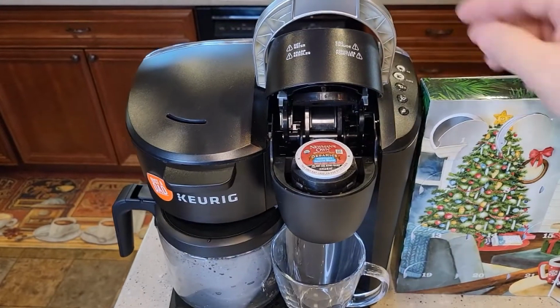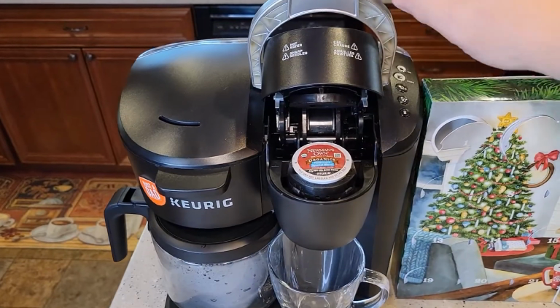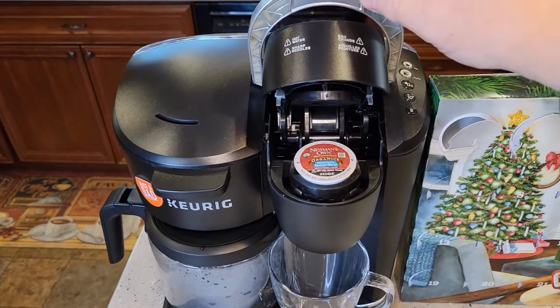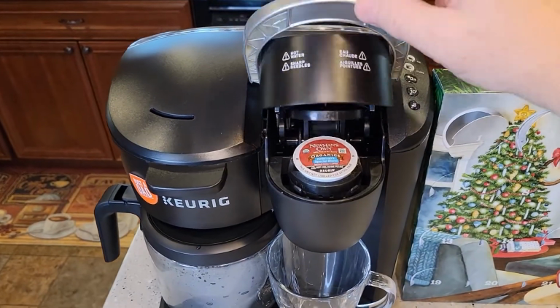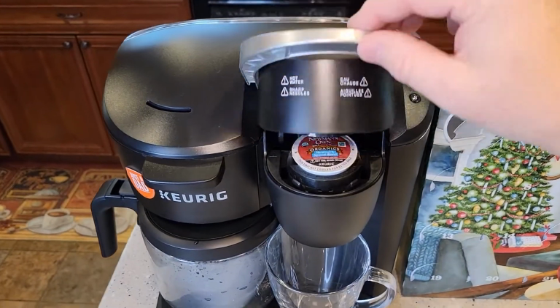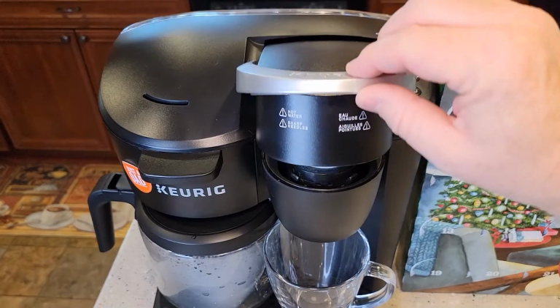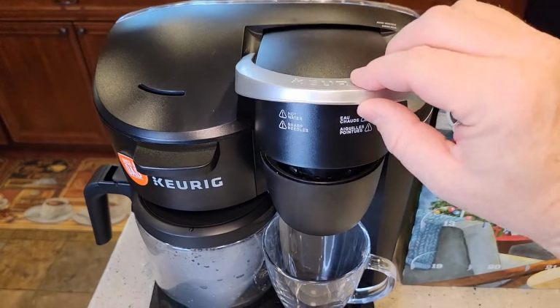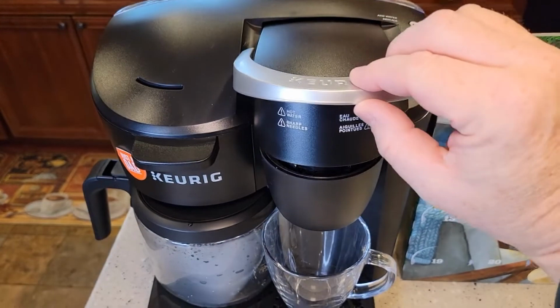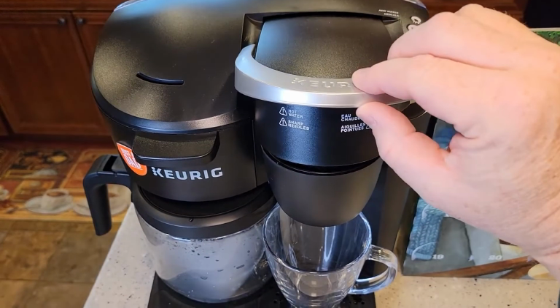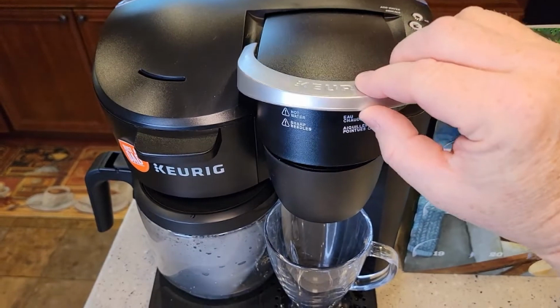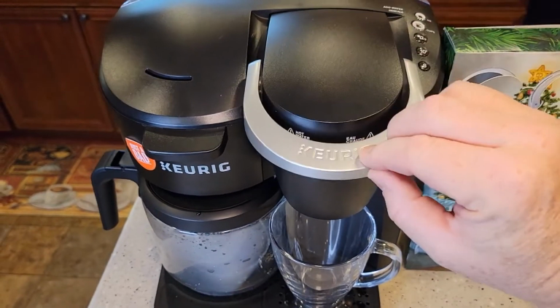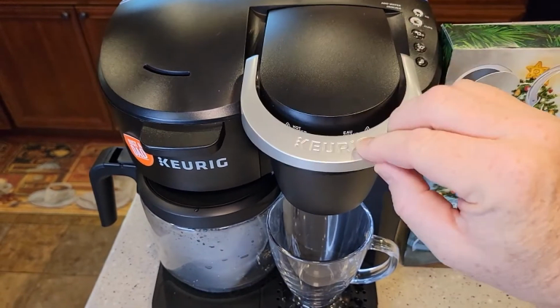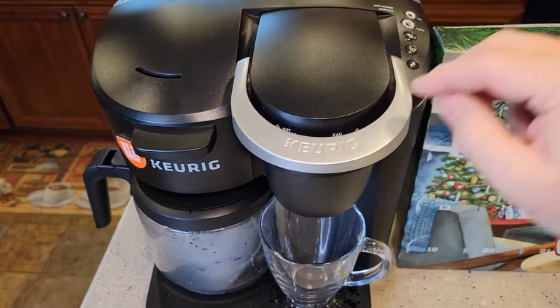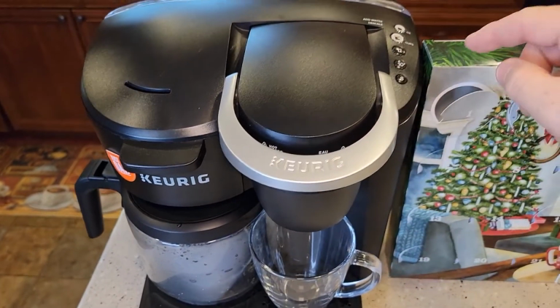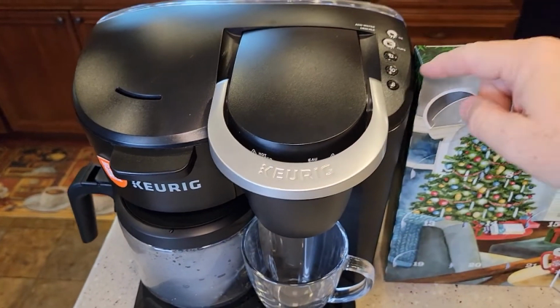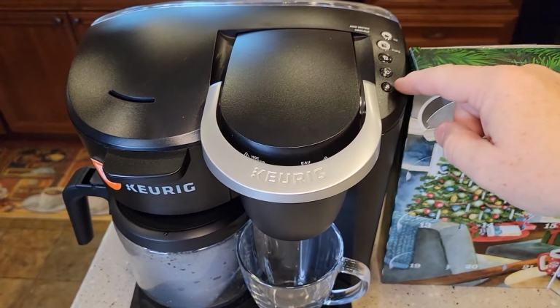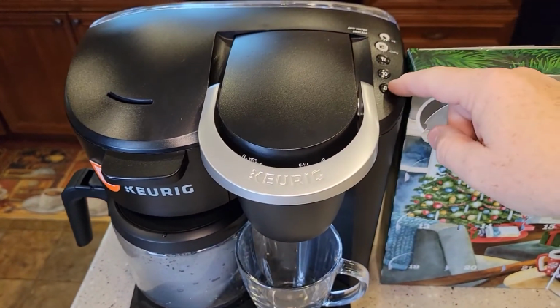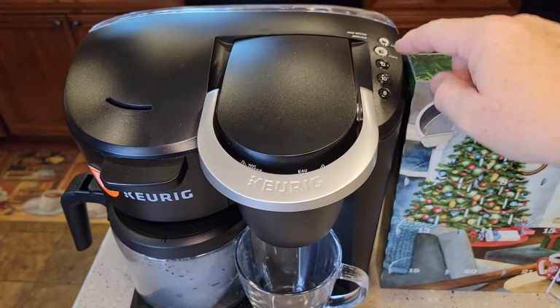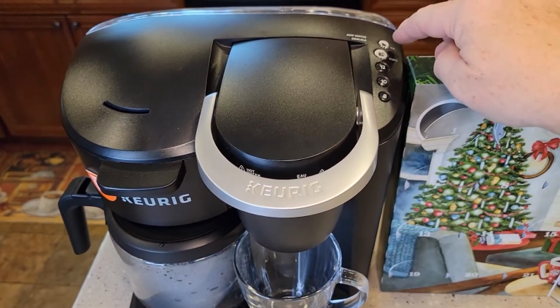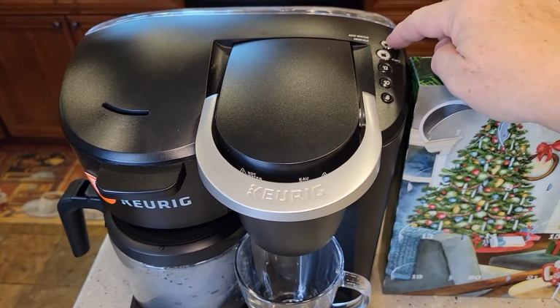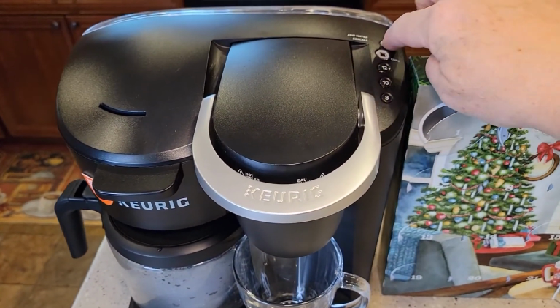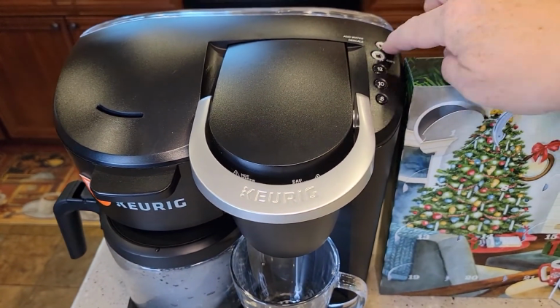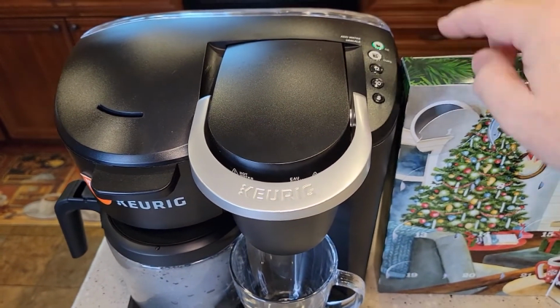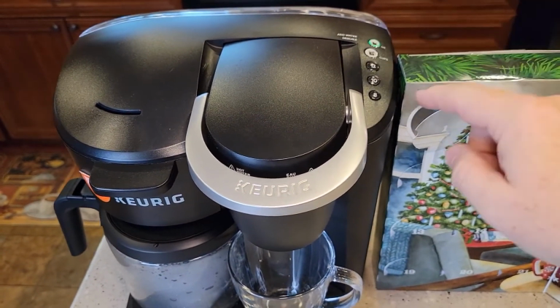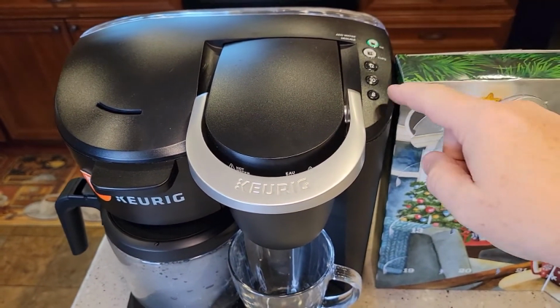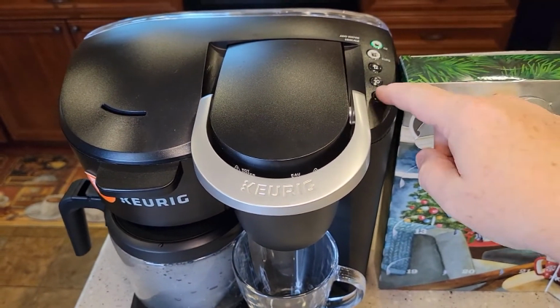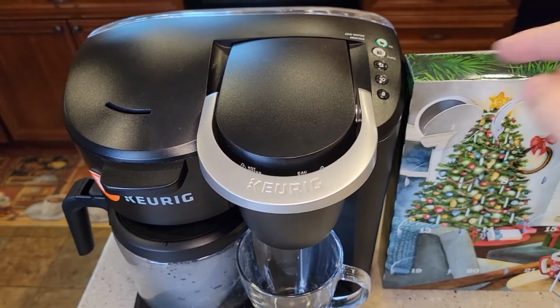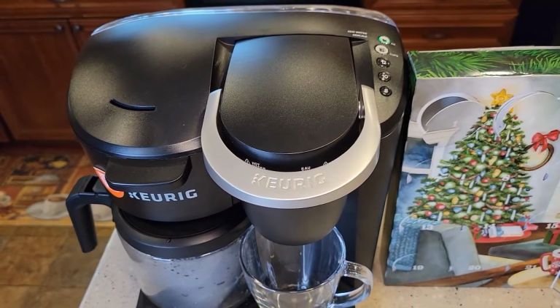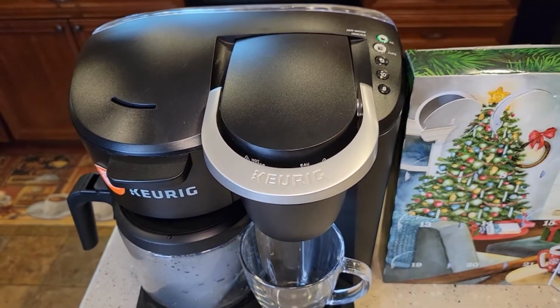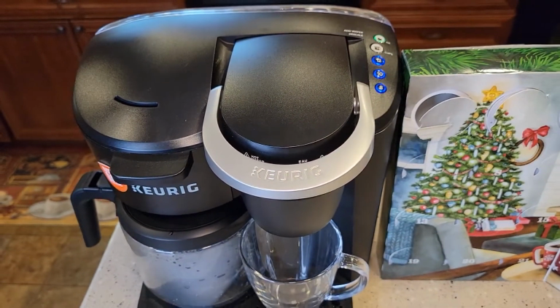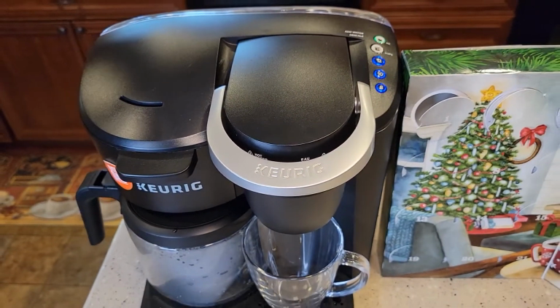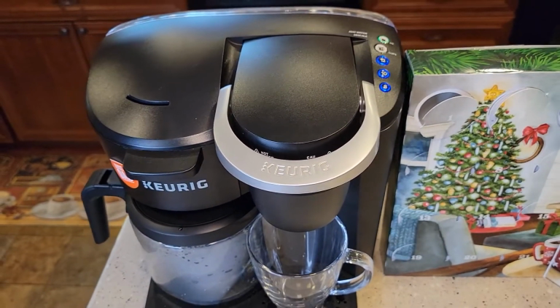Let's put it on the K-Cup side. I like to do 8 ounces.